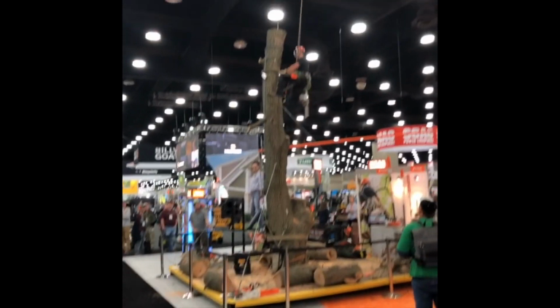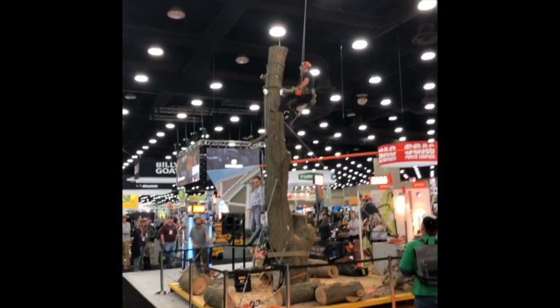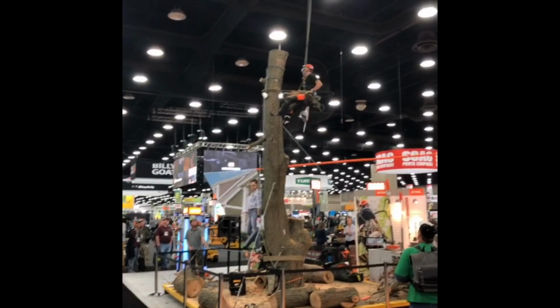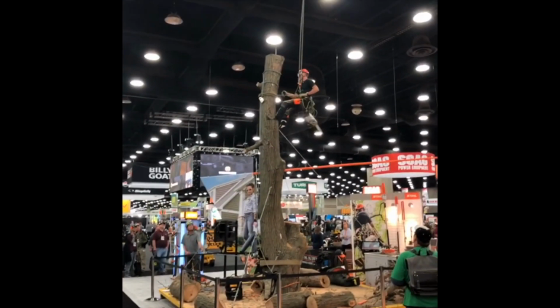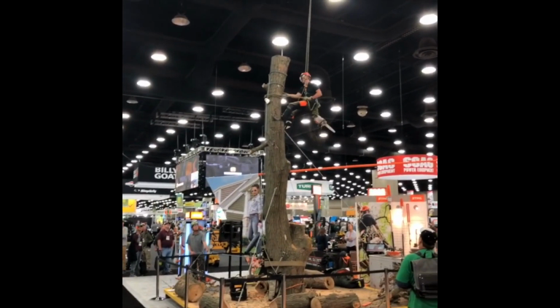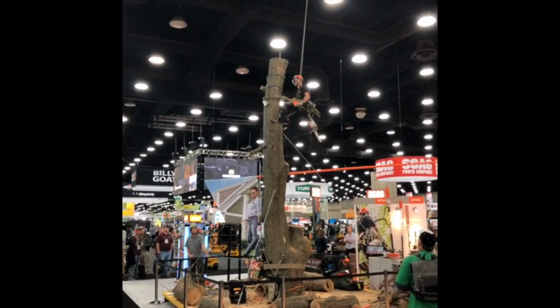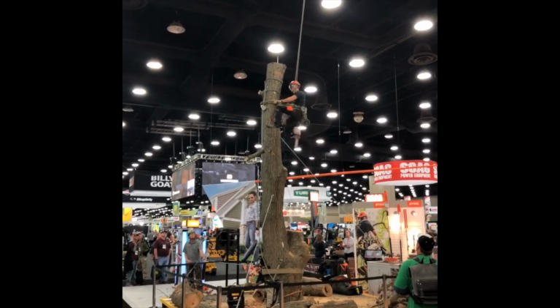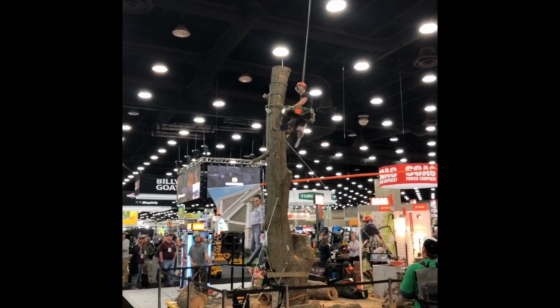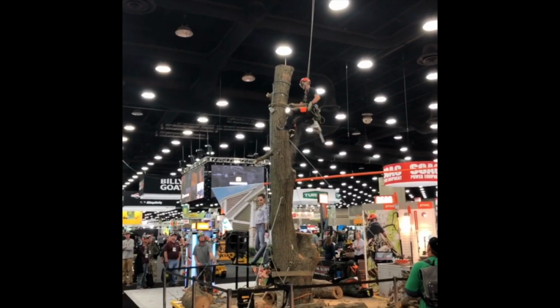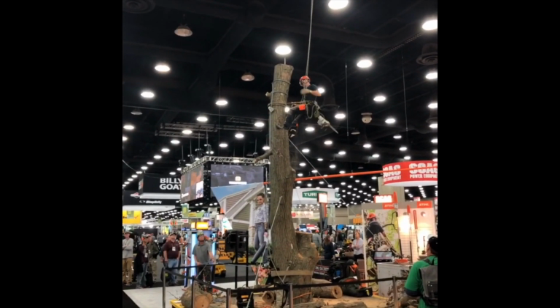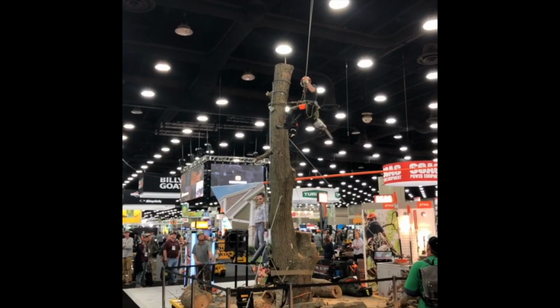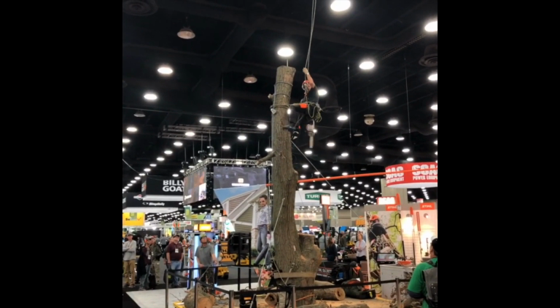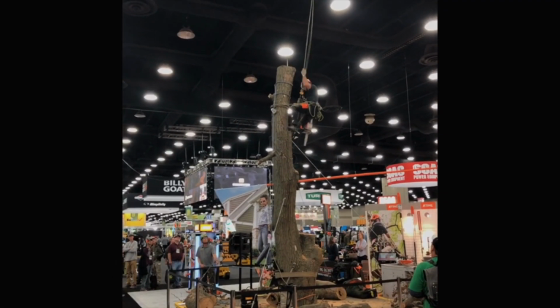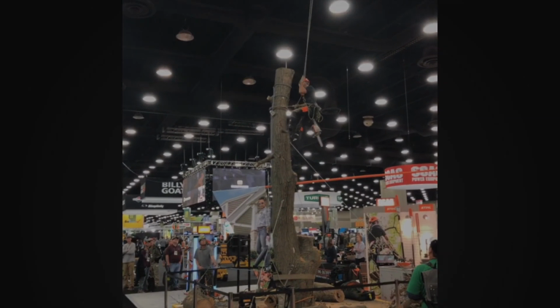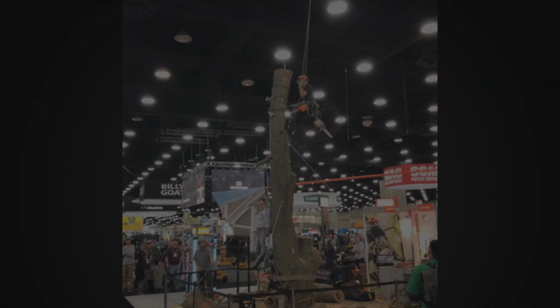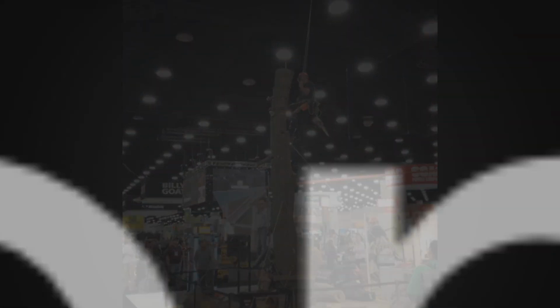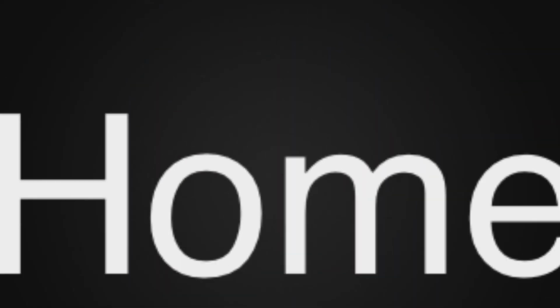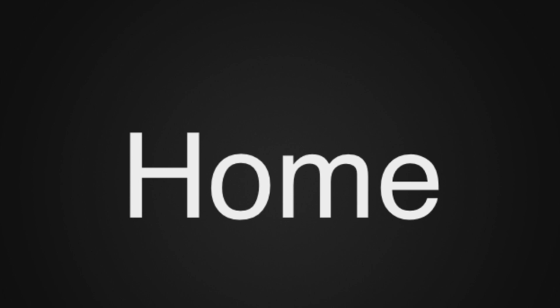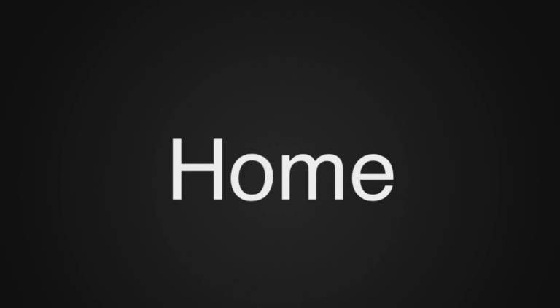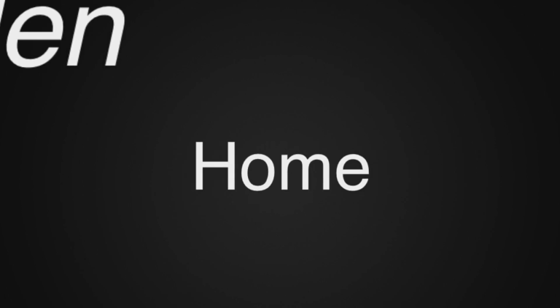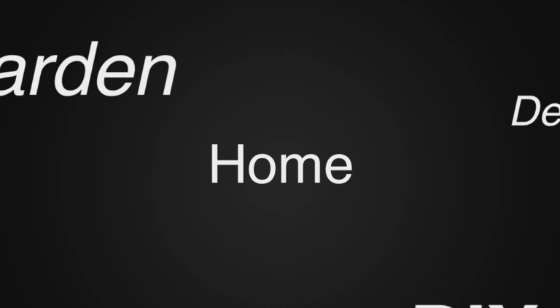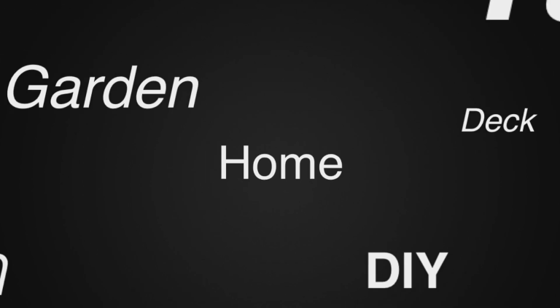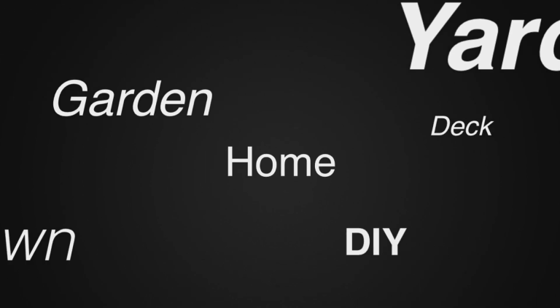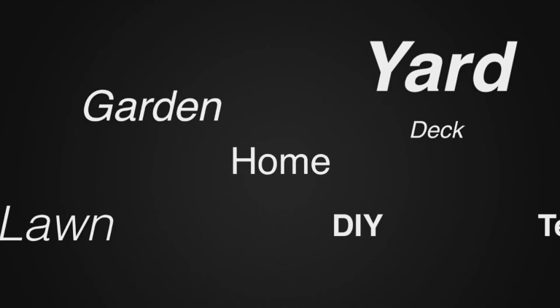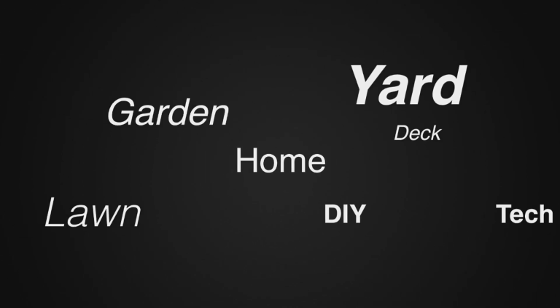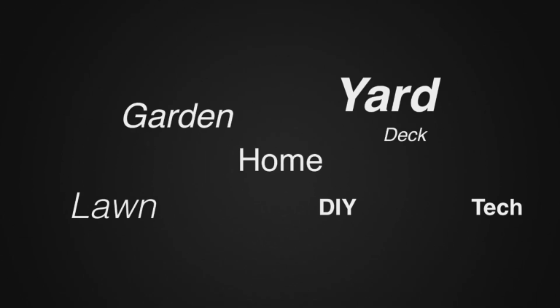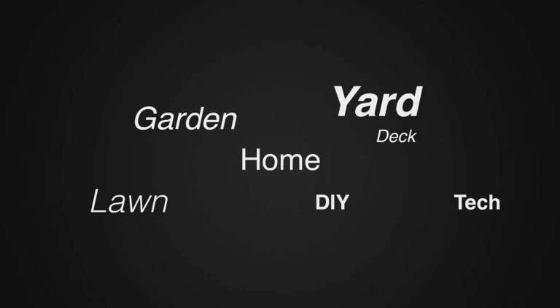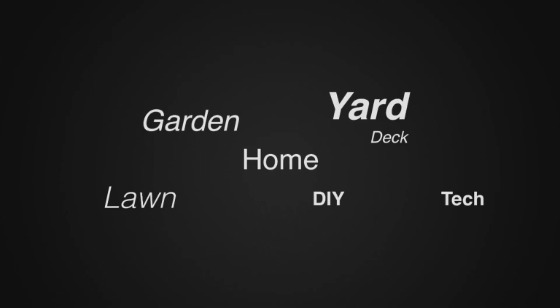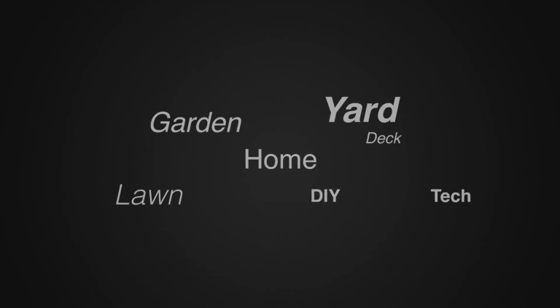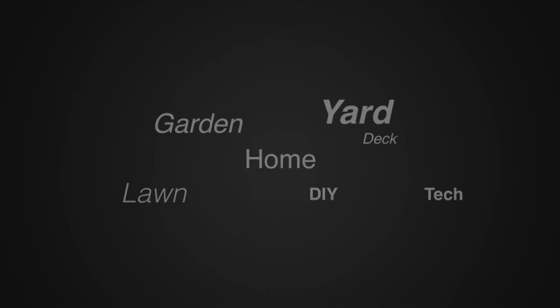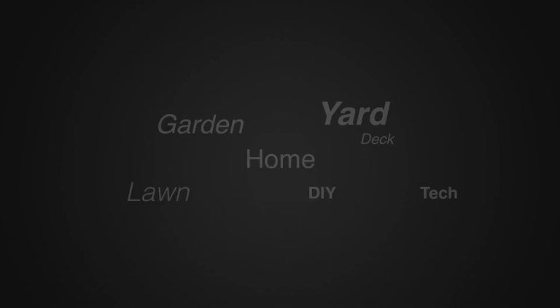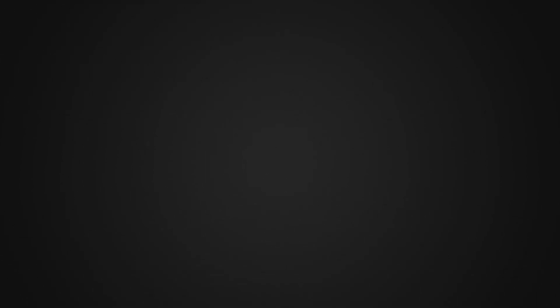That's one of the demonstrations here at one of the booths at the show. For more tips and how-to videos, go to WeekendHandyman.com.